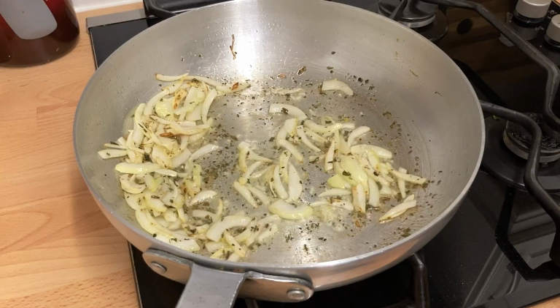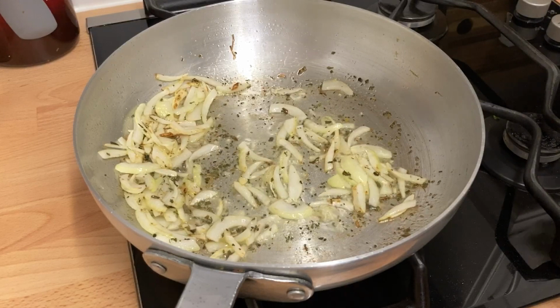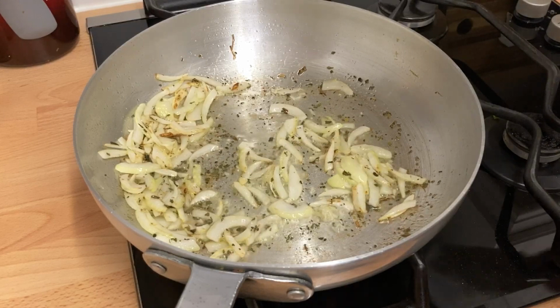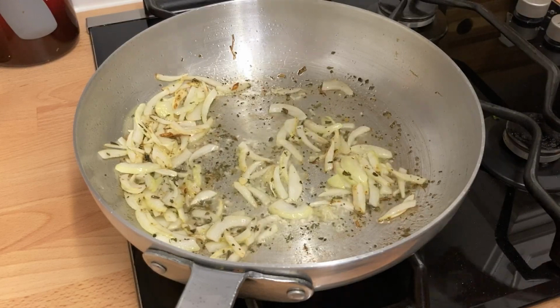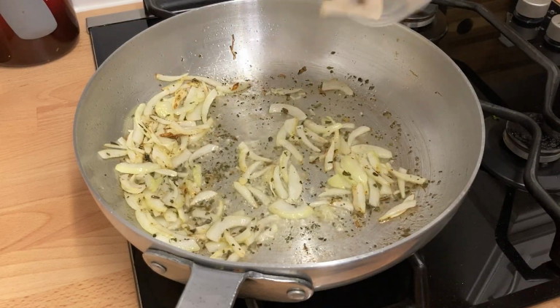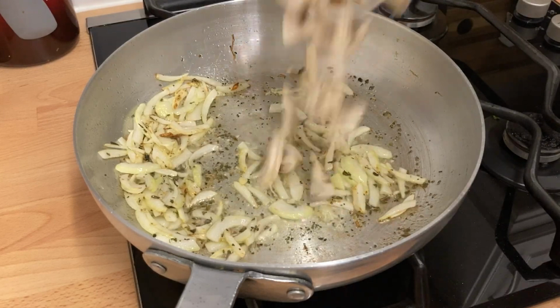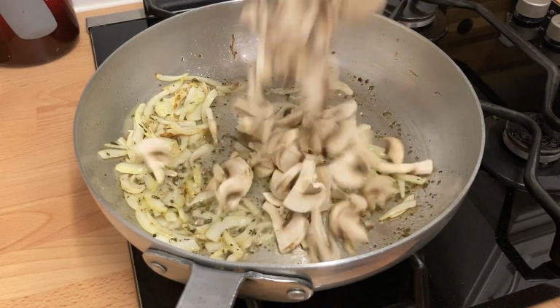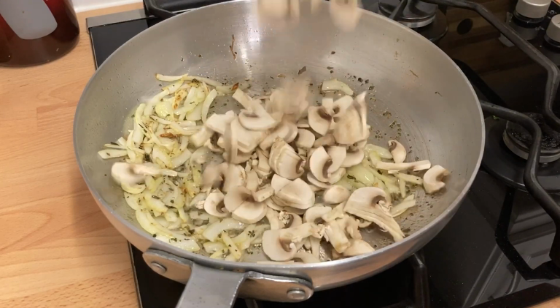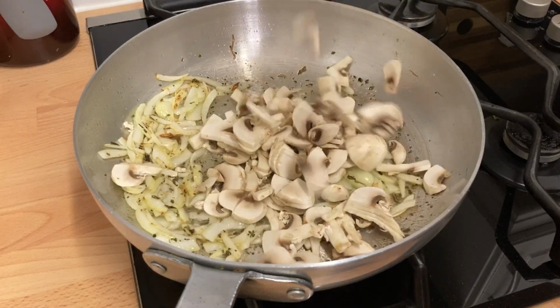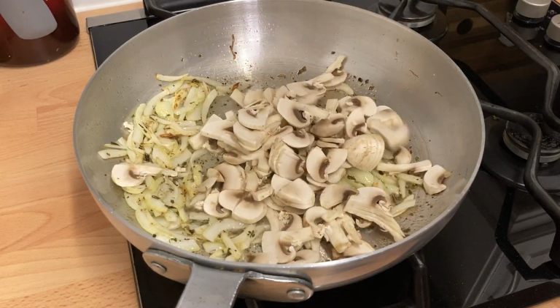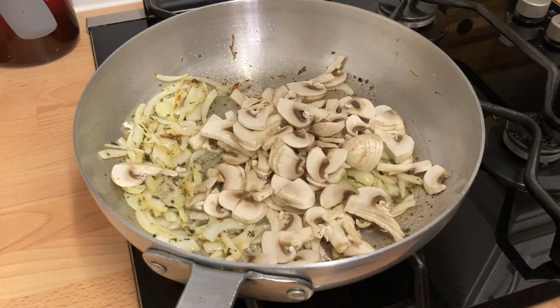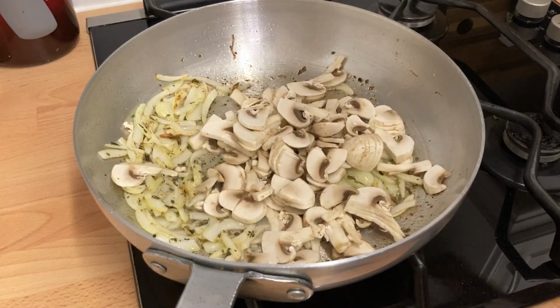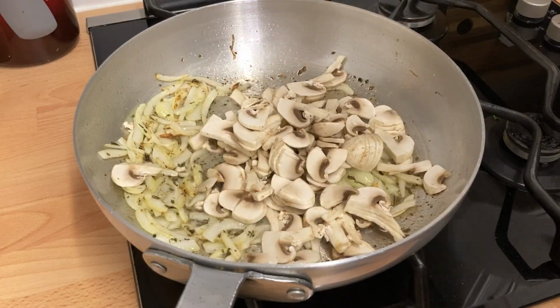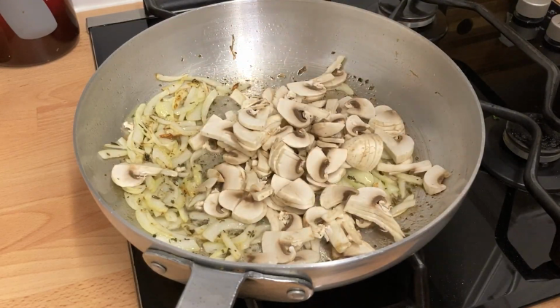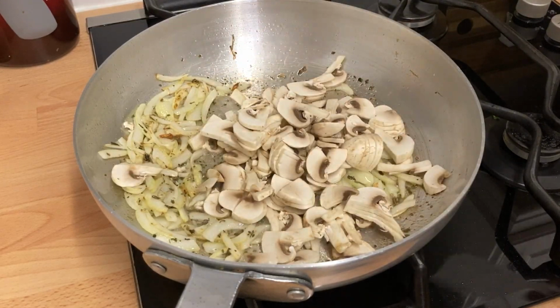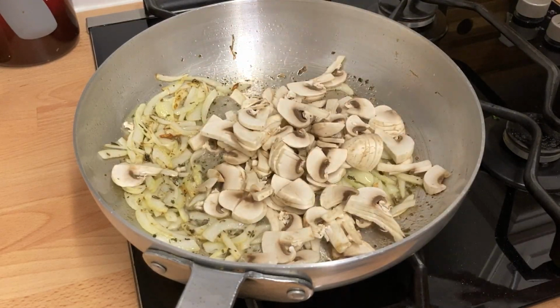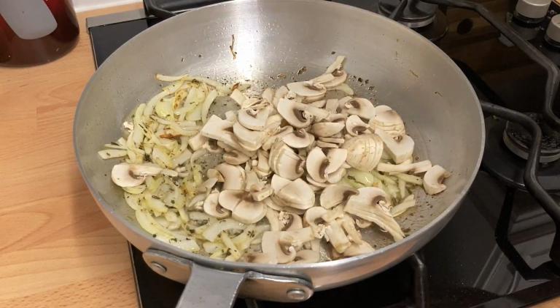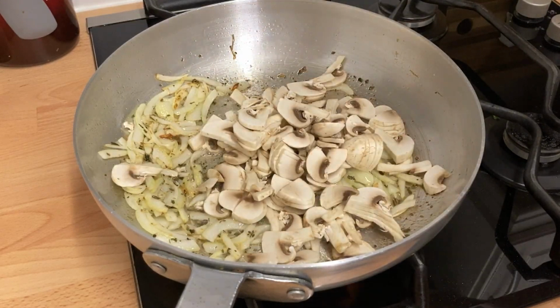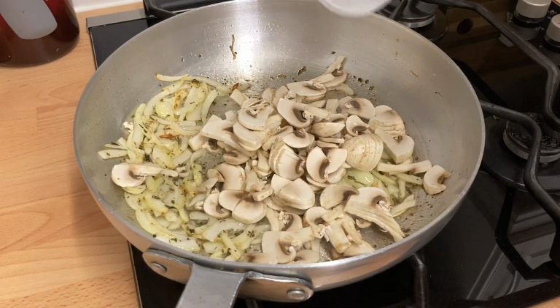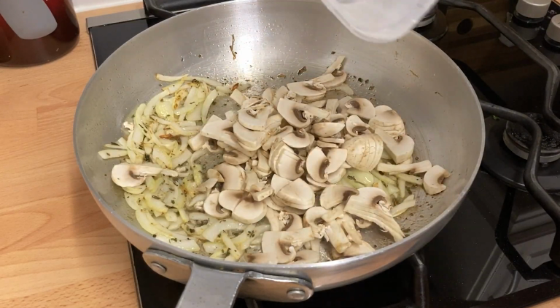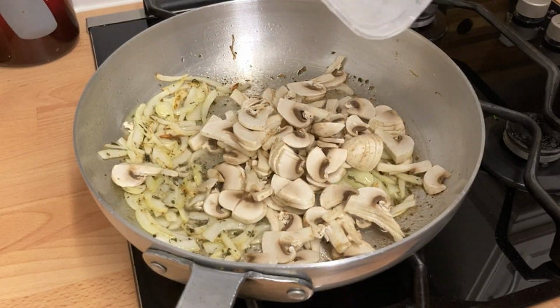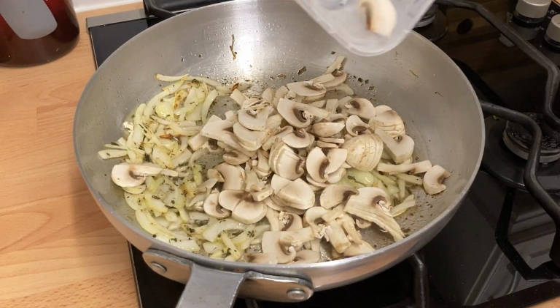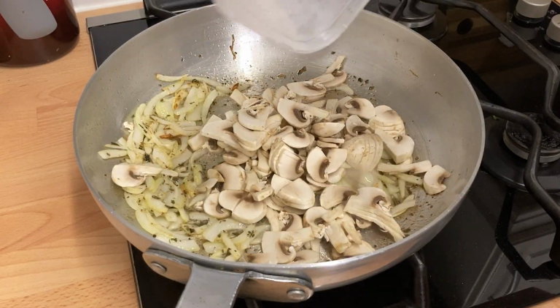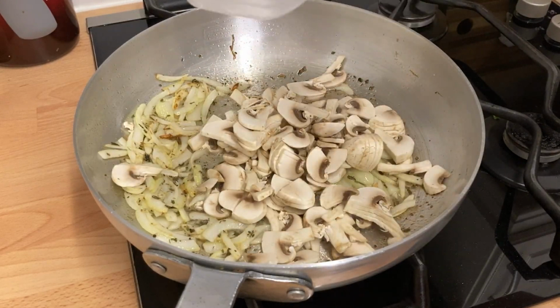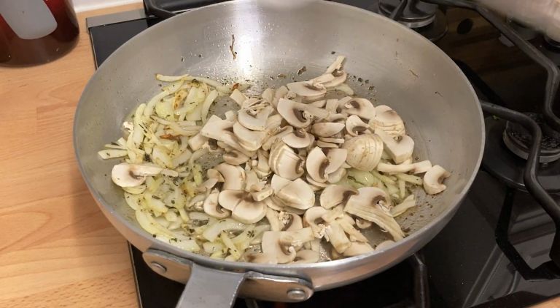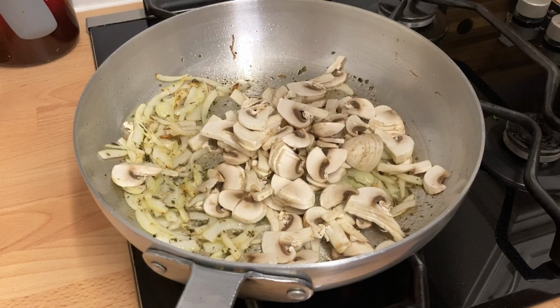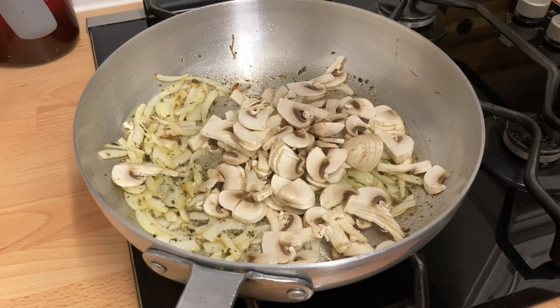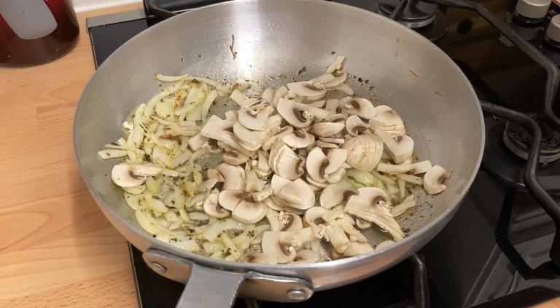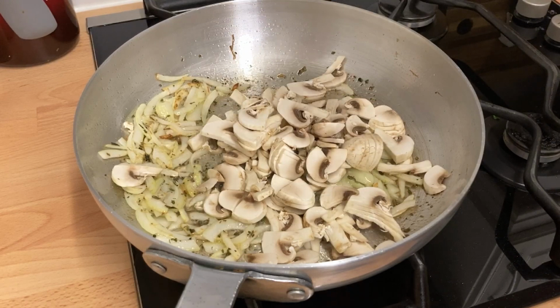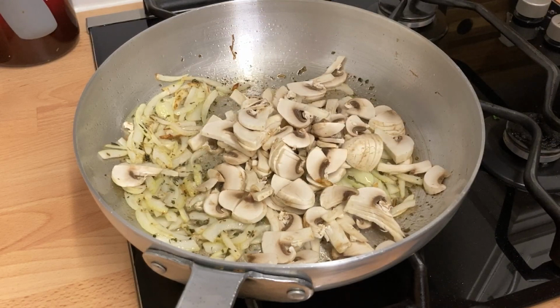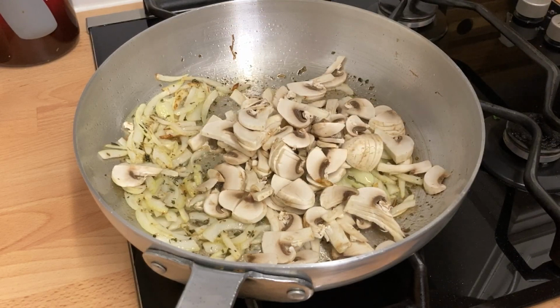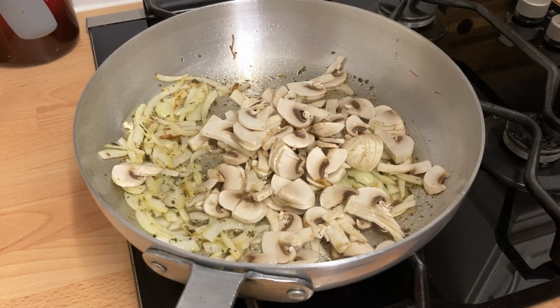Add the mushrooms and cook for a couple of minutes, stirring gently to ensure they are coated in the spice mix and get an even cook.